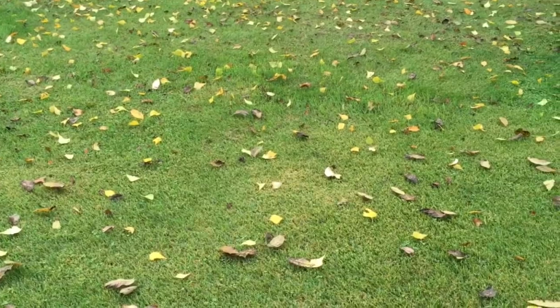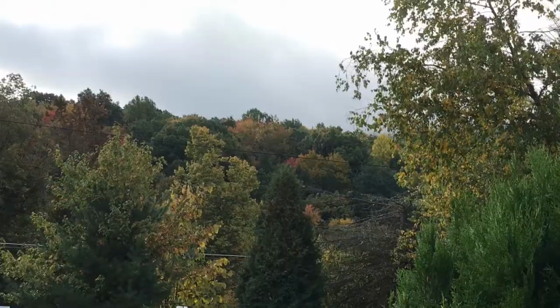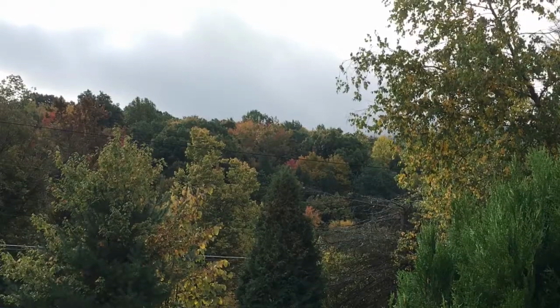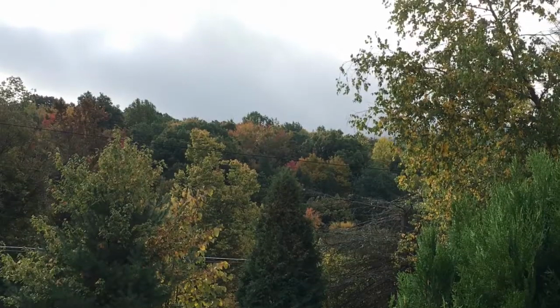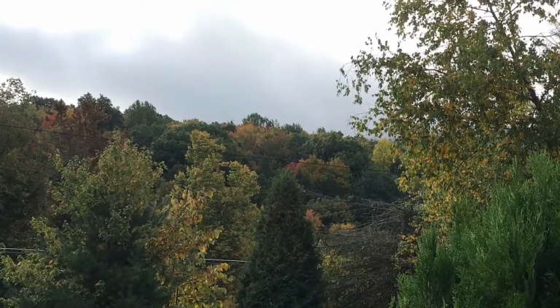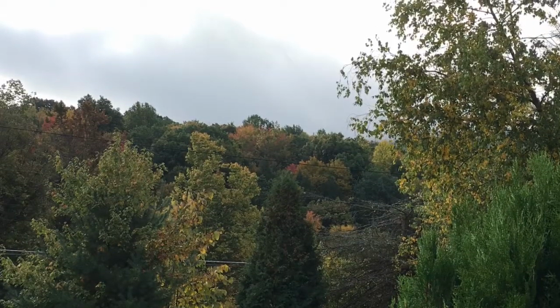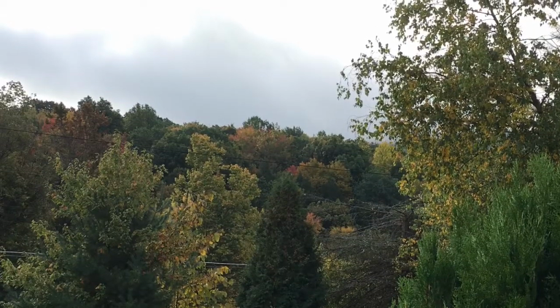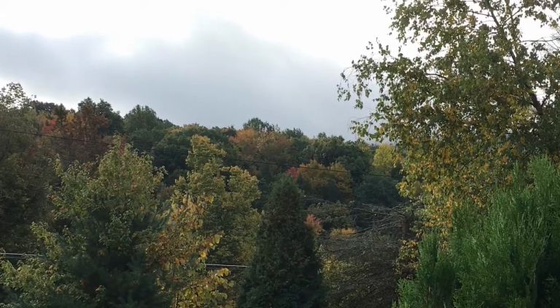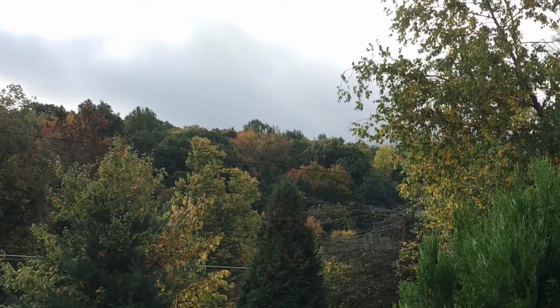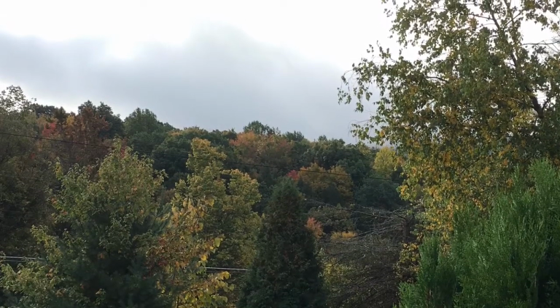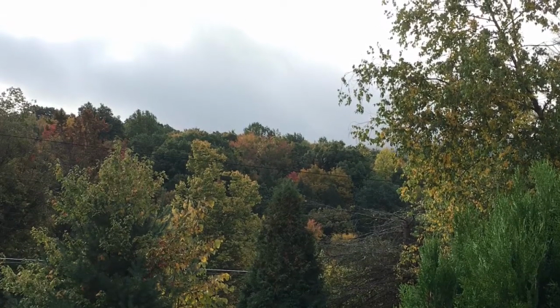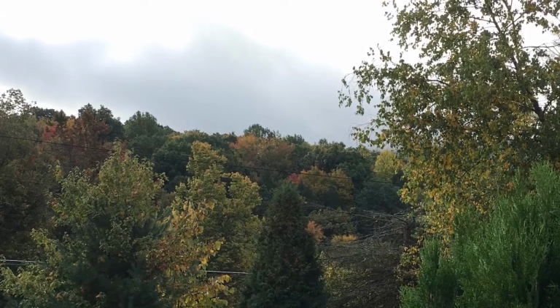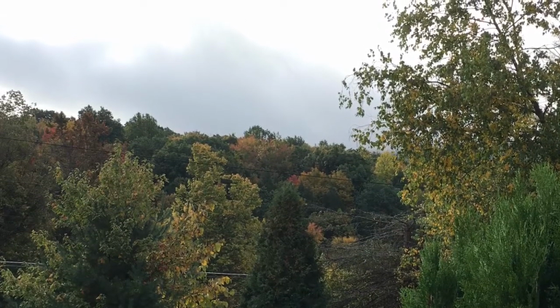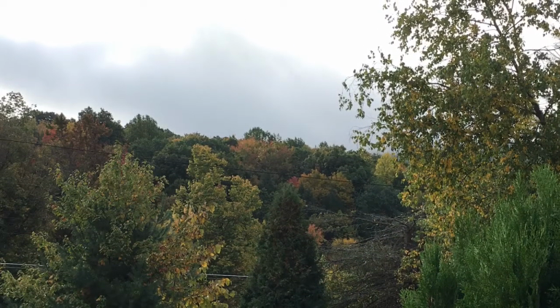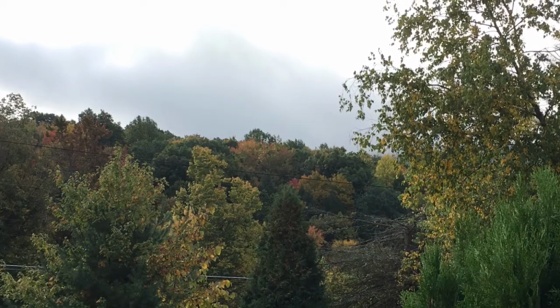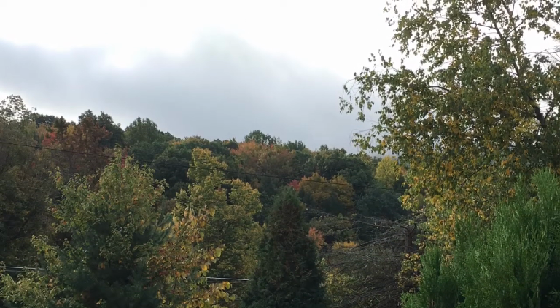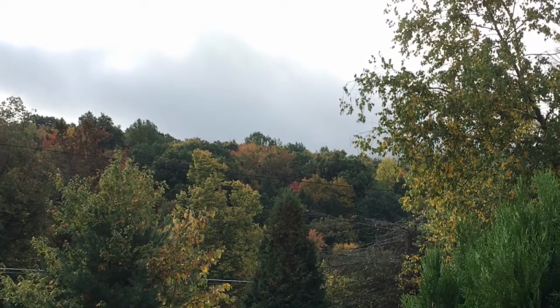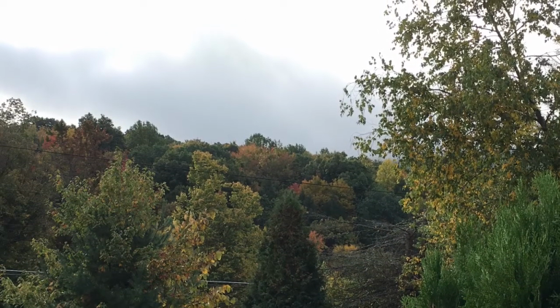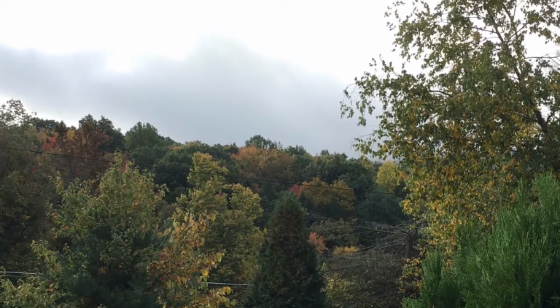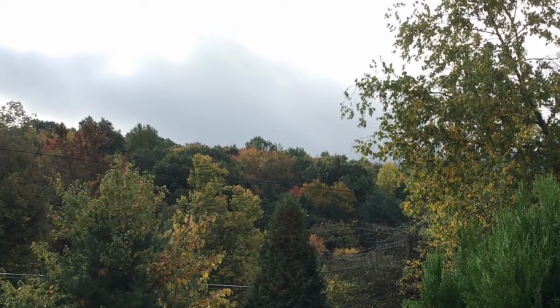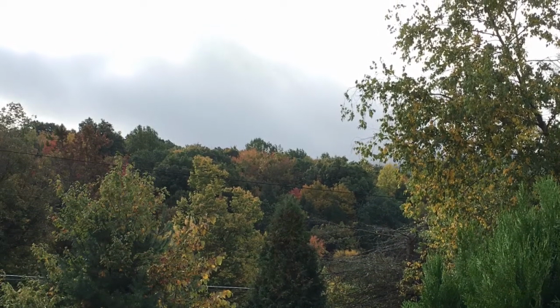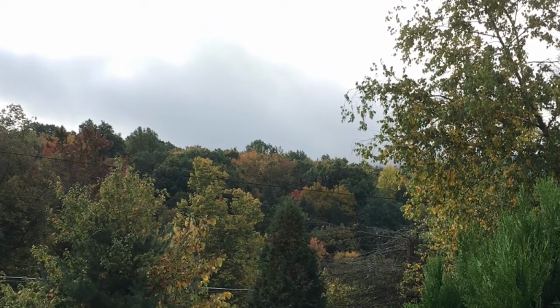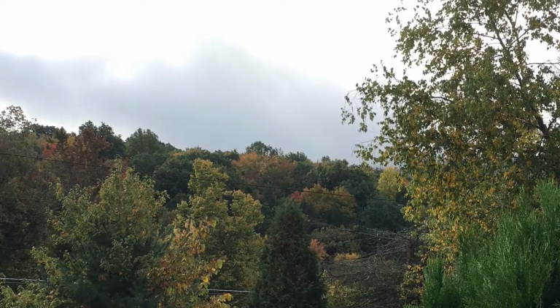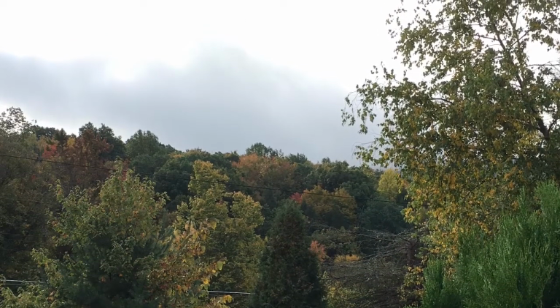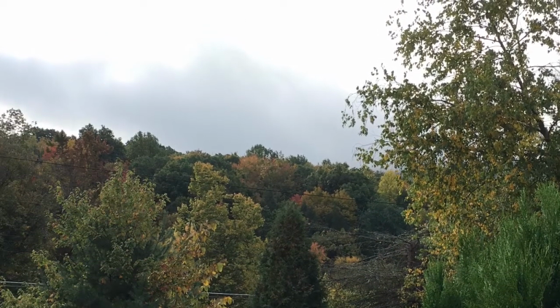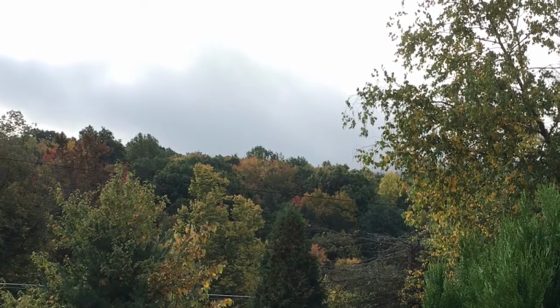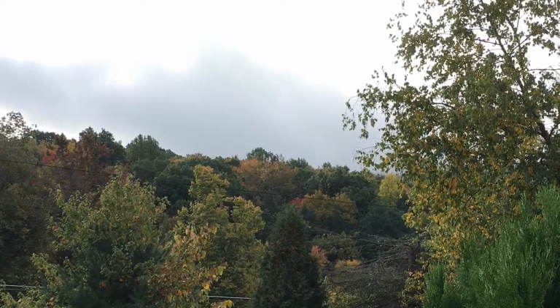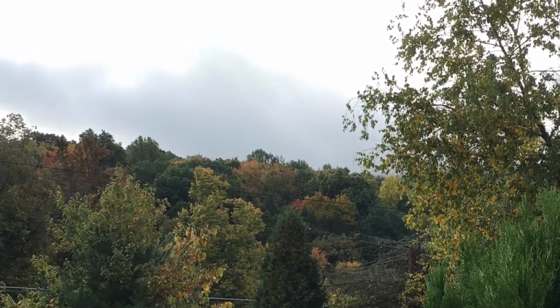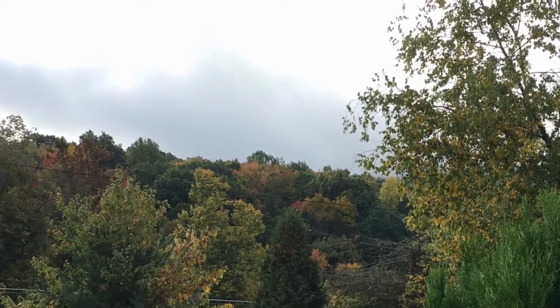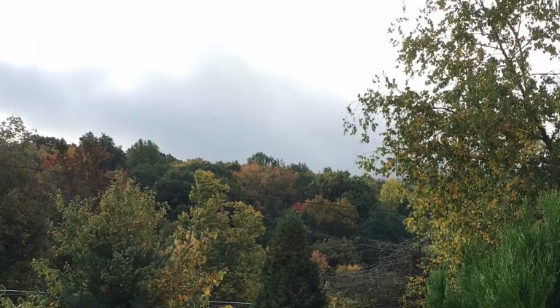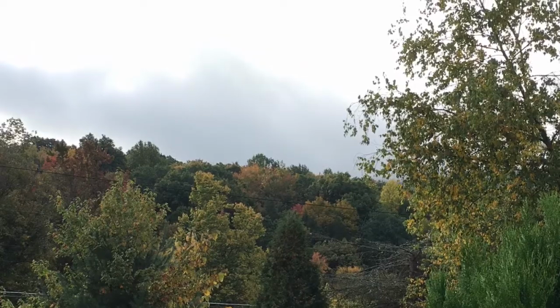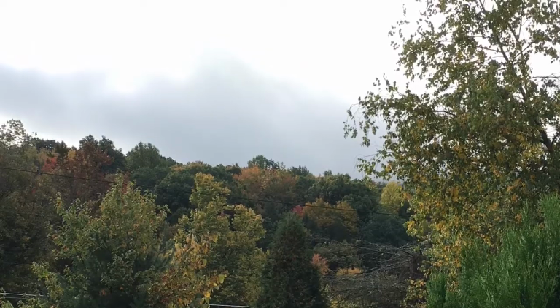I wanted to get a pretty picture of the leaves, but my neighbor's house is right there. So, mountaintop.